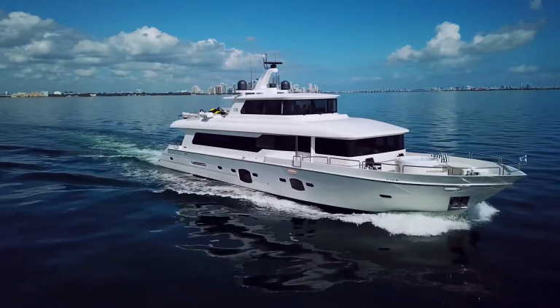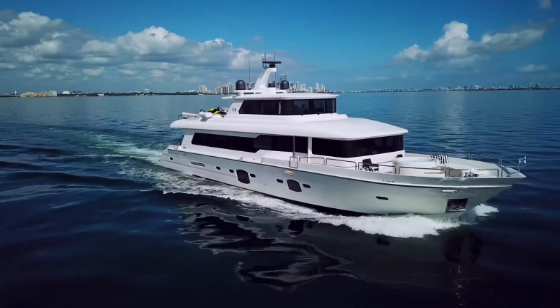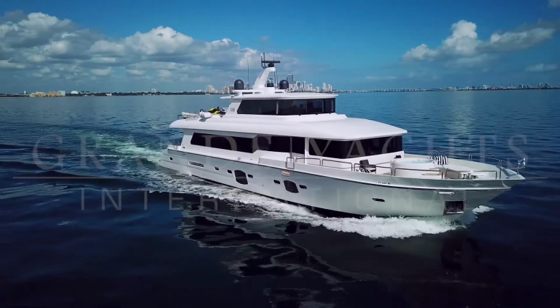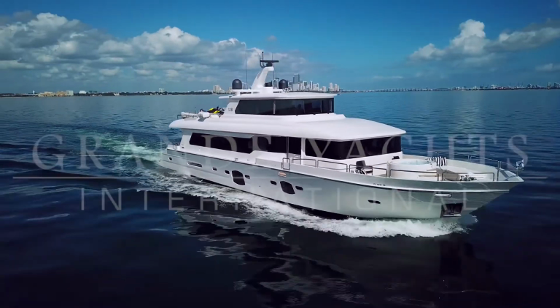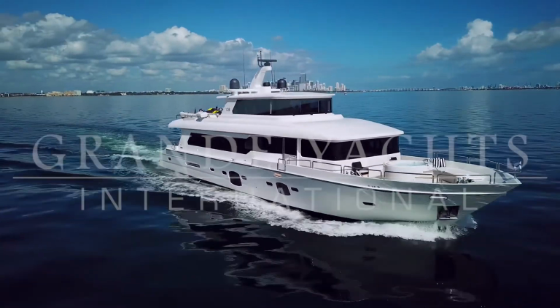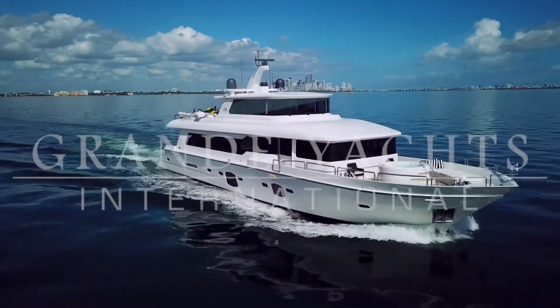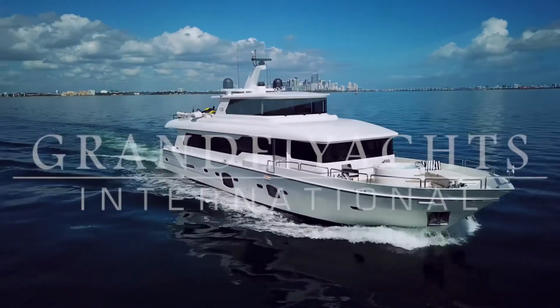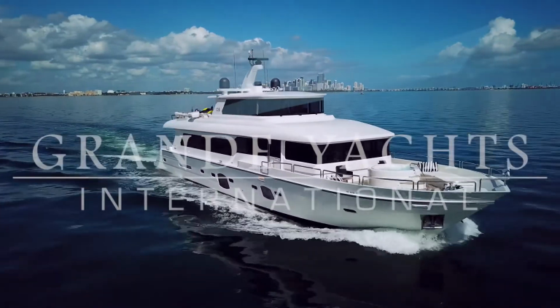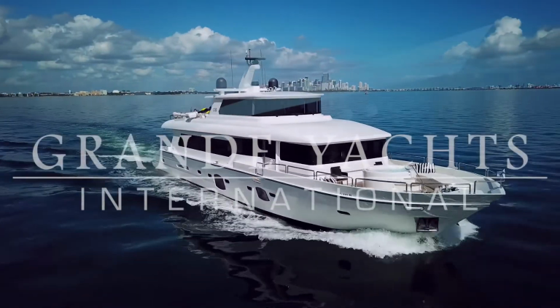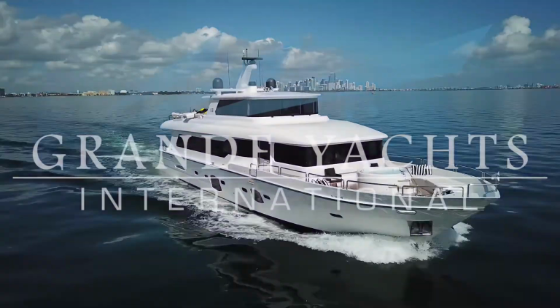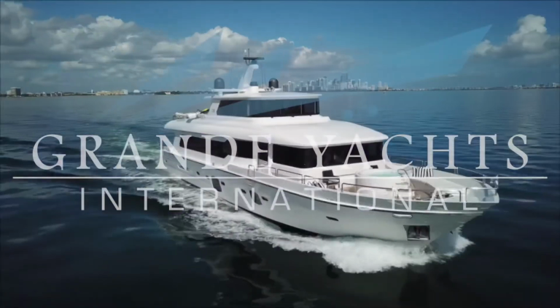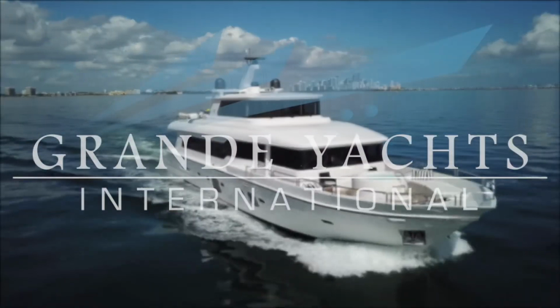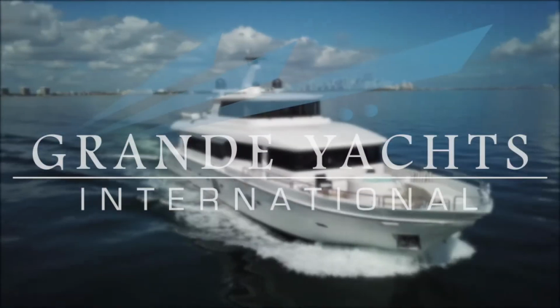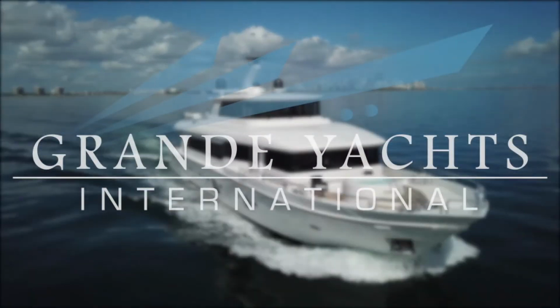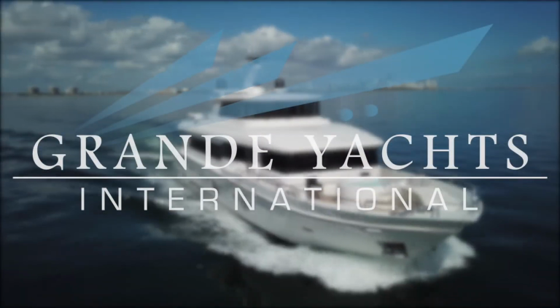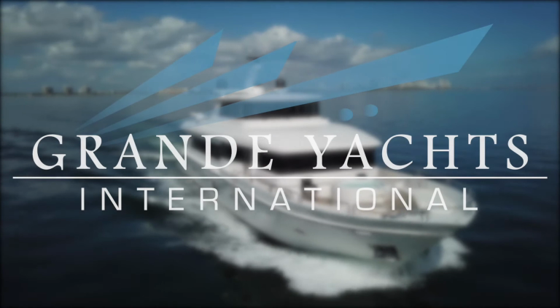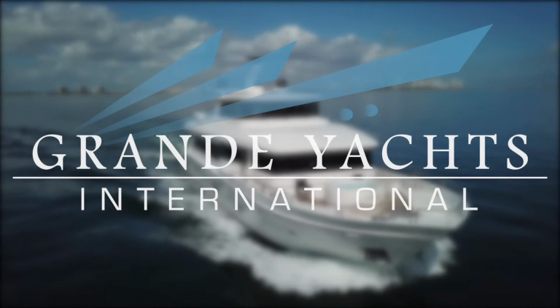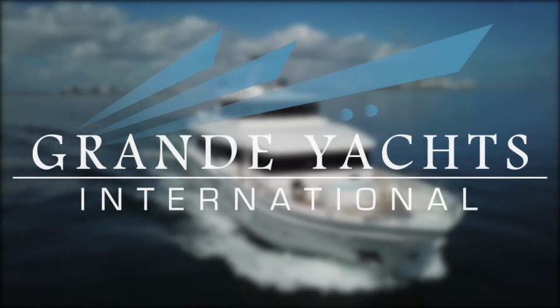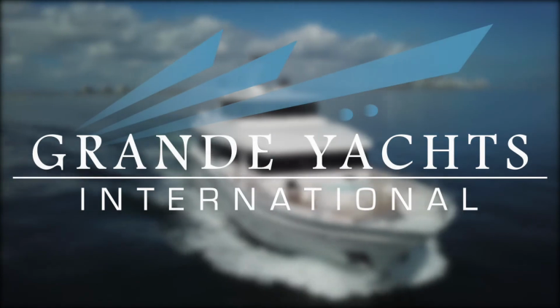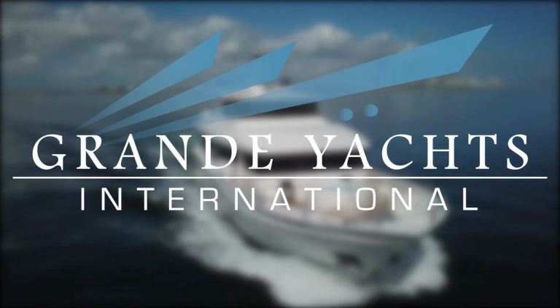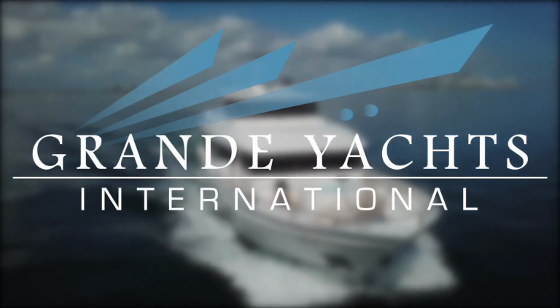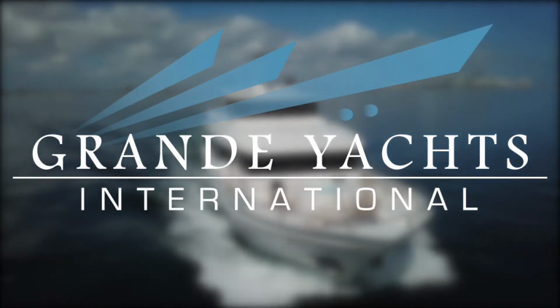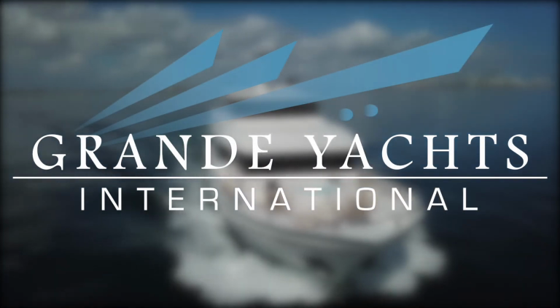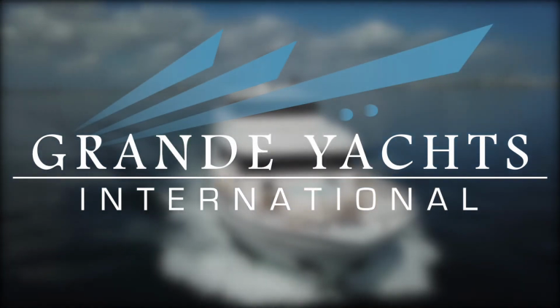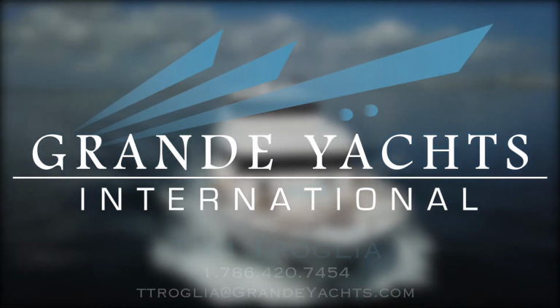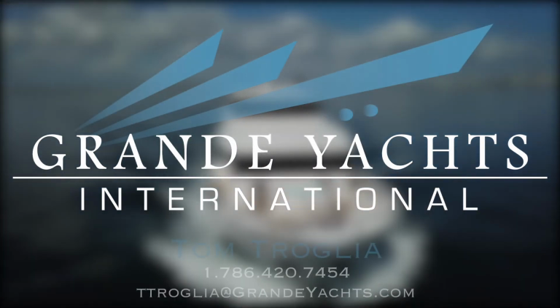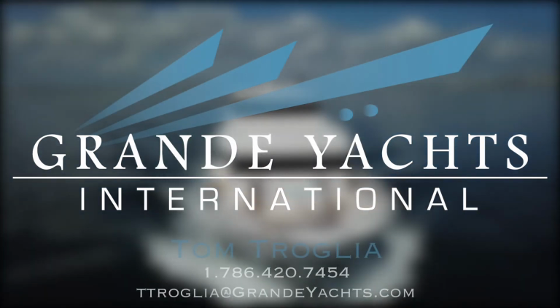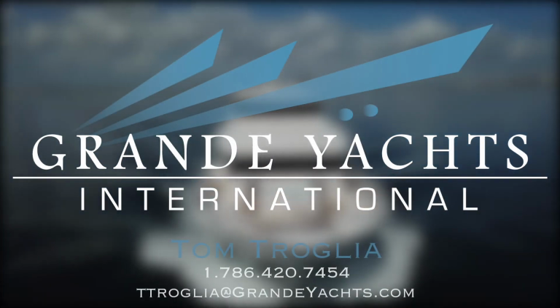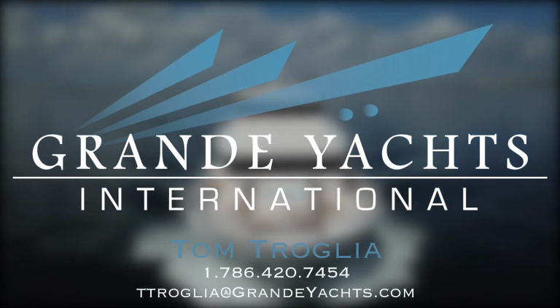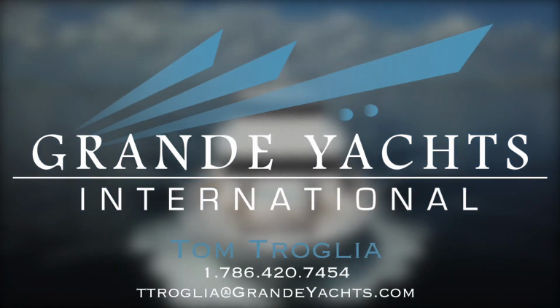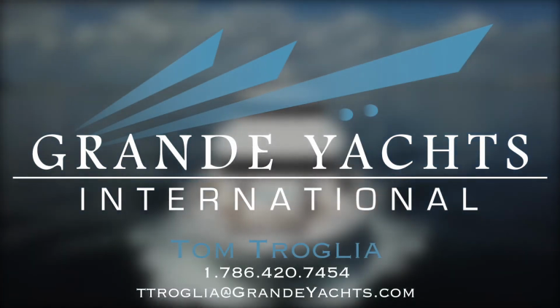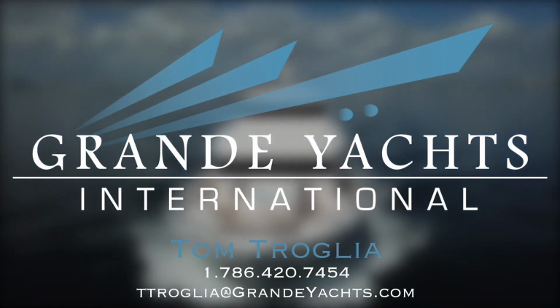The price is $2.95 million, and if you're interested, please give us a call and we'll take care of you and set up a tour.